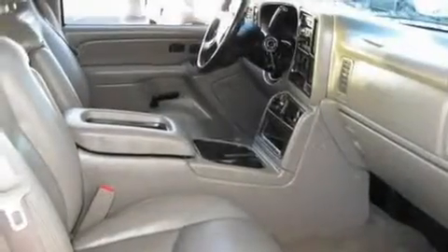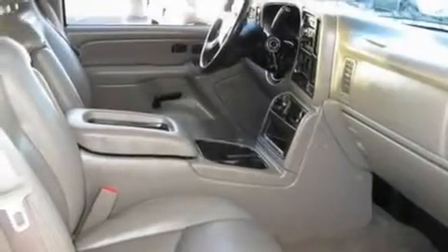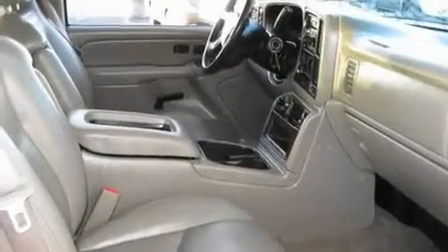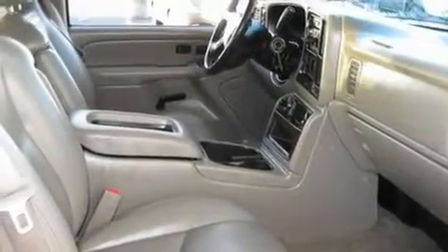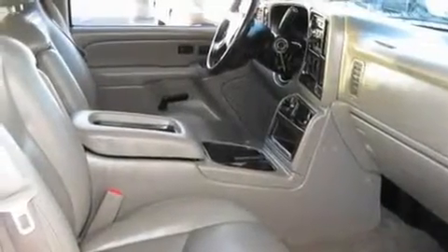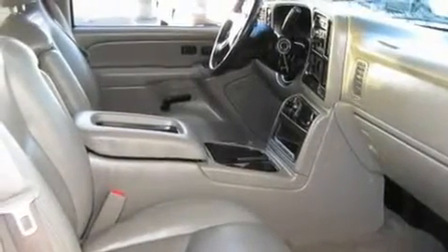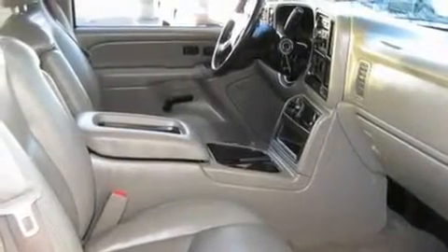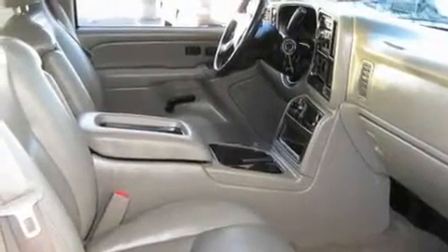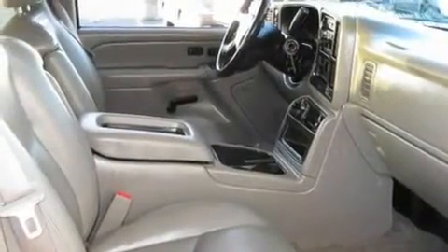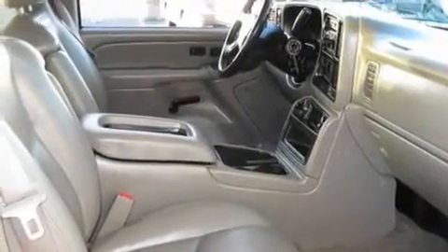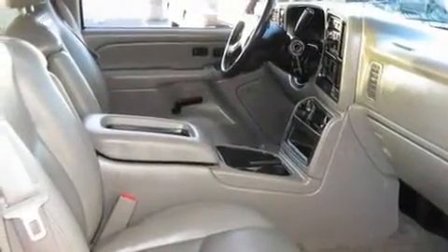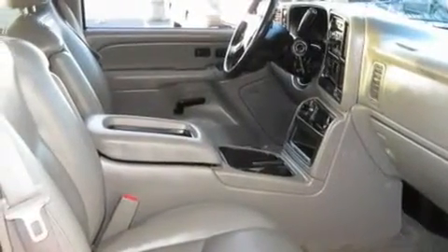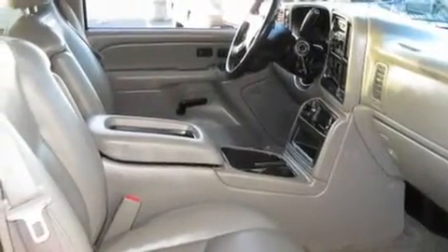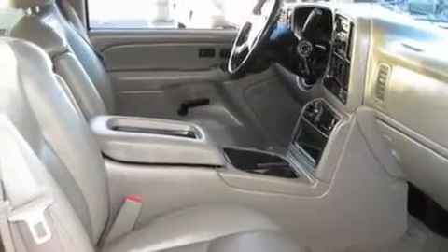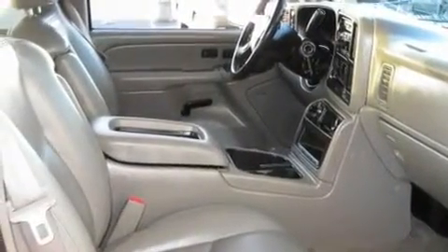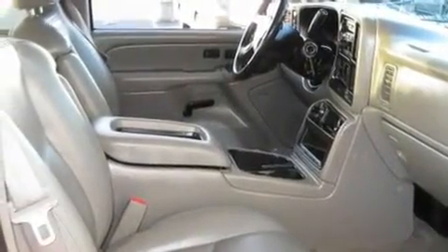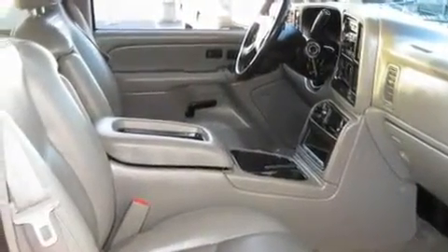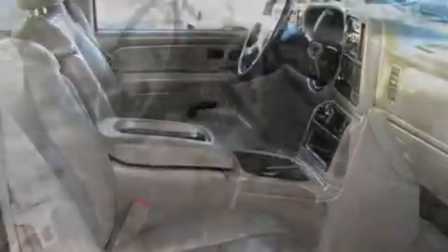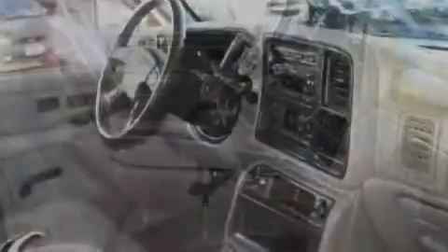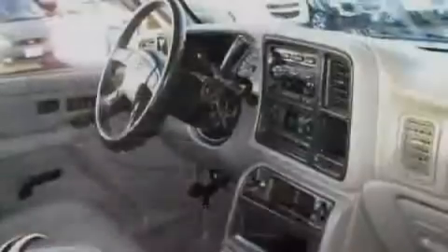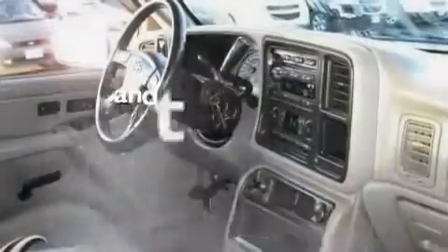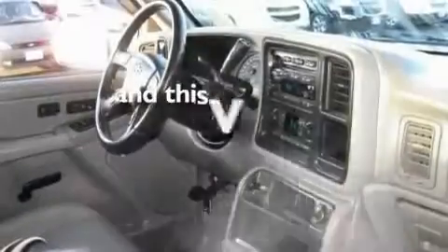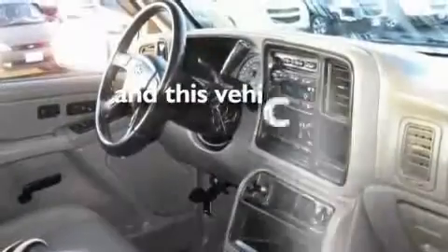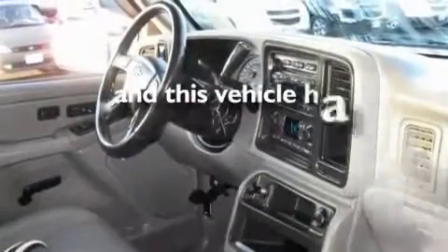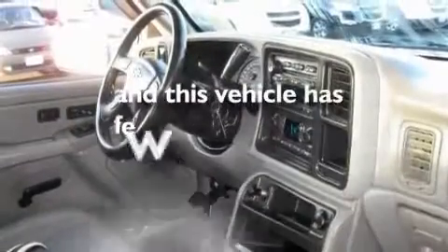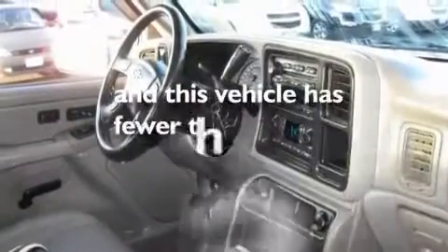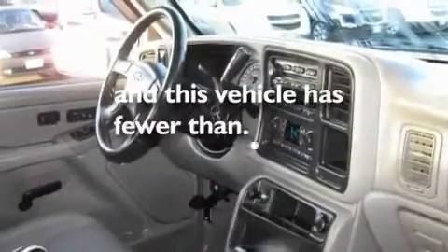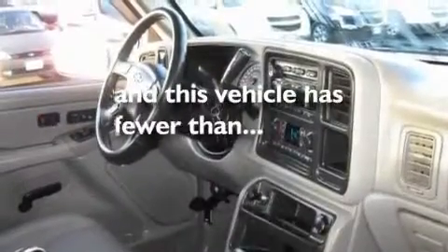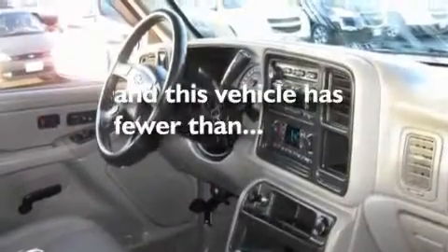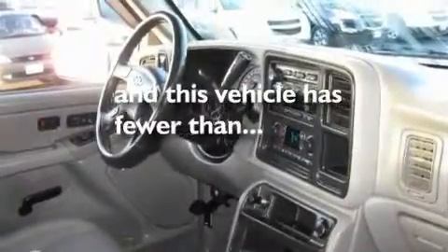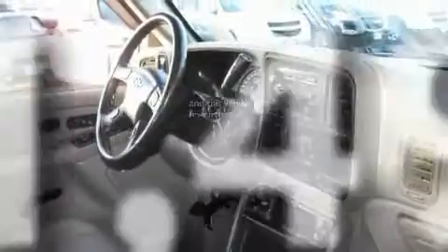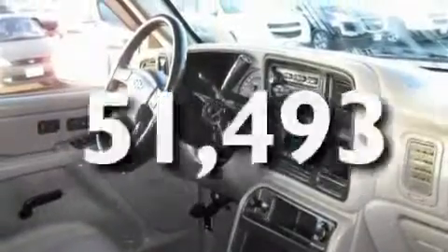It also features an anti-lock braking system, a split folding rear seat, and this vehicle has fewer than 52,000 miles on the odometer.